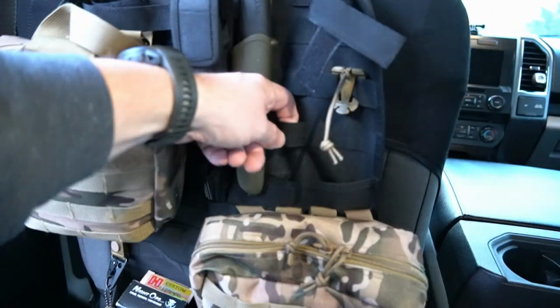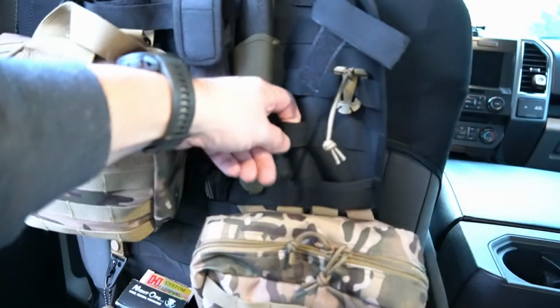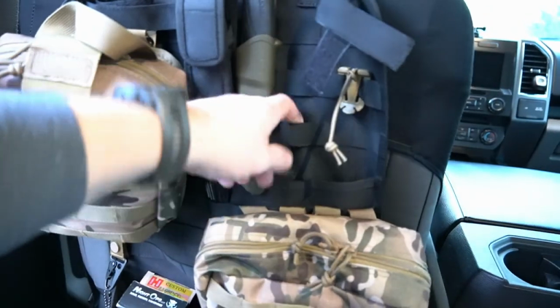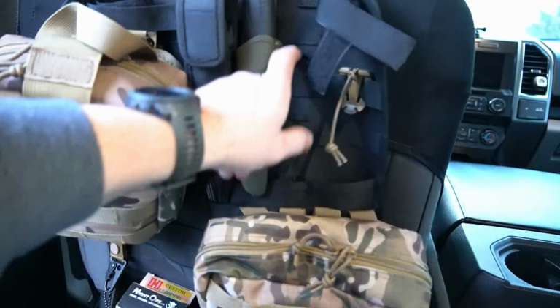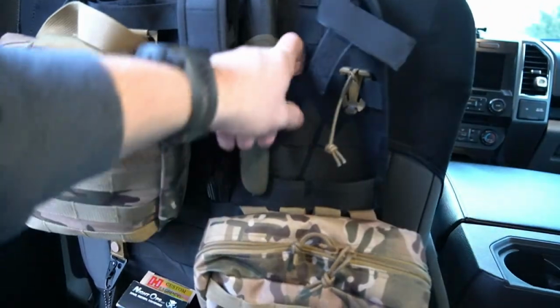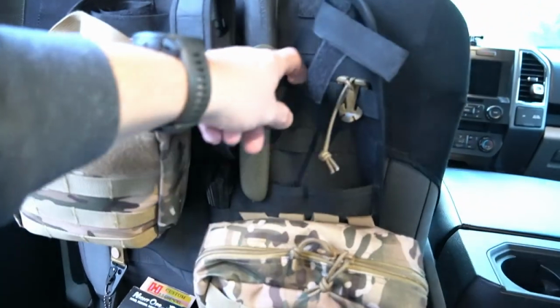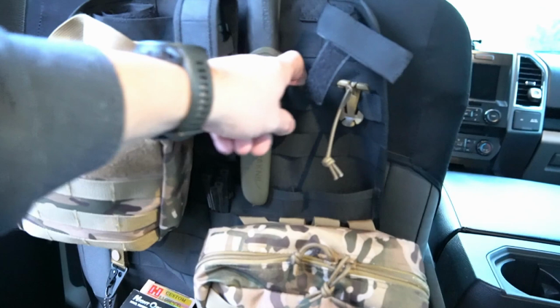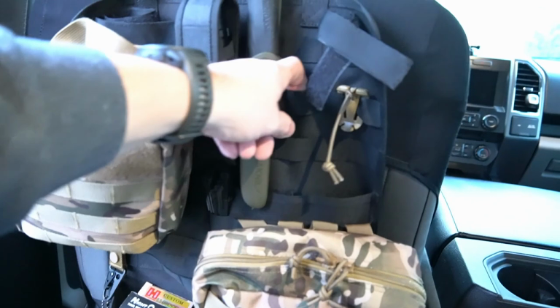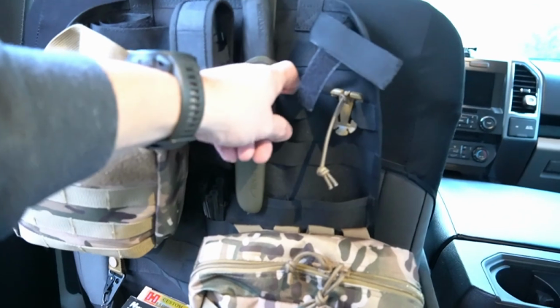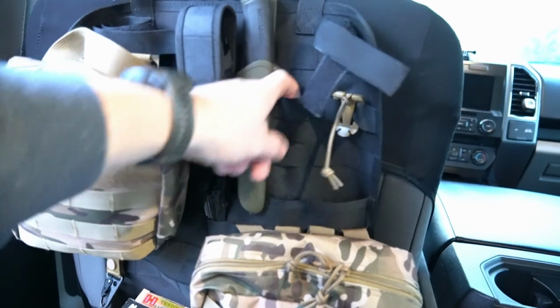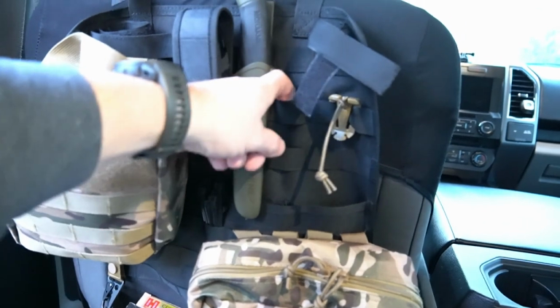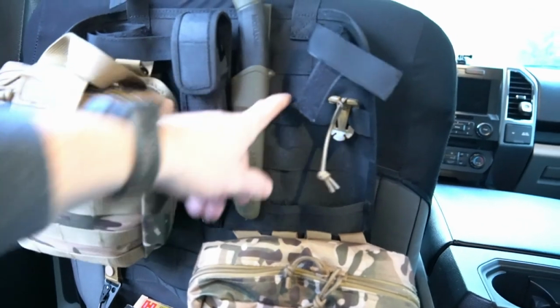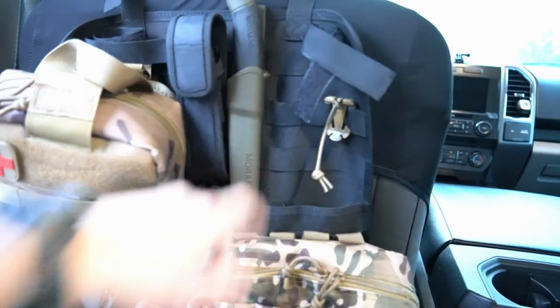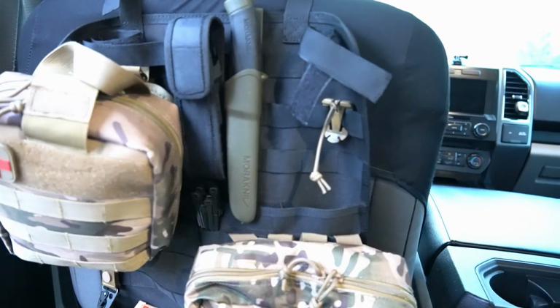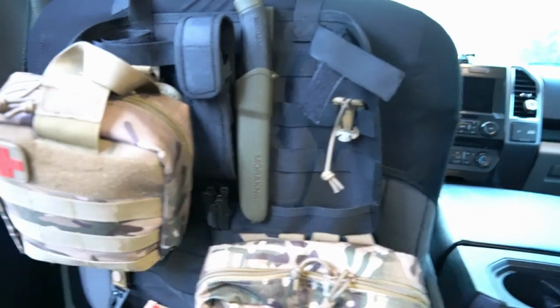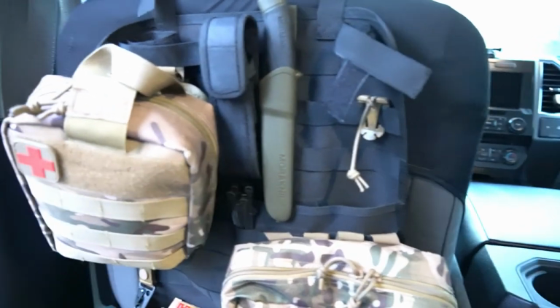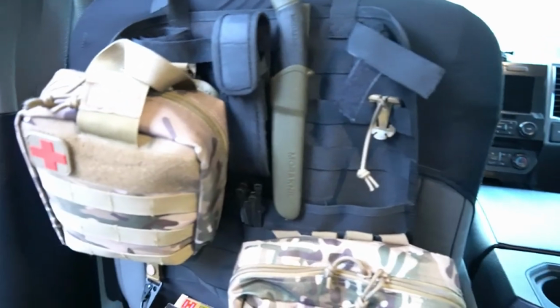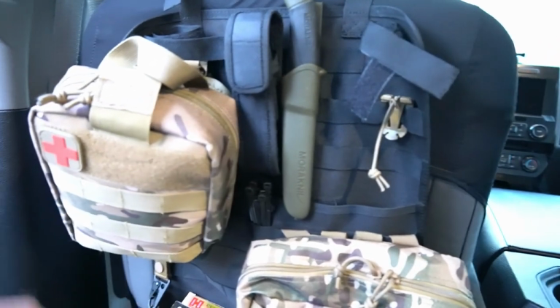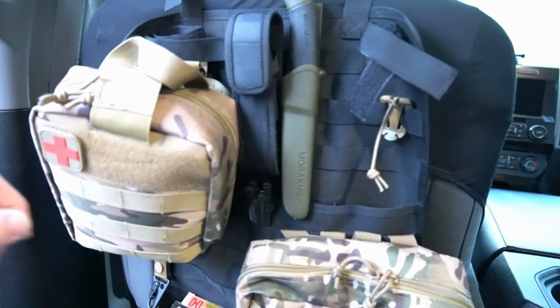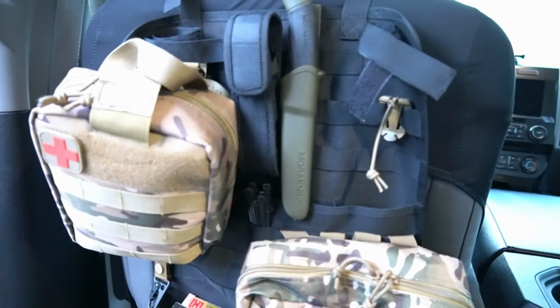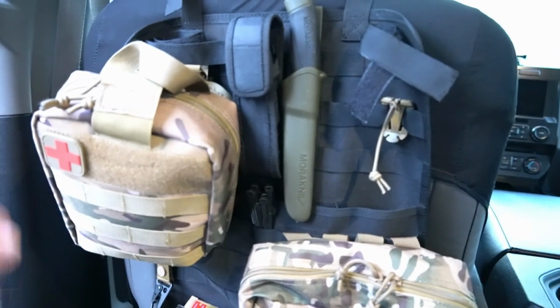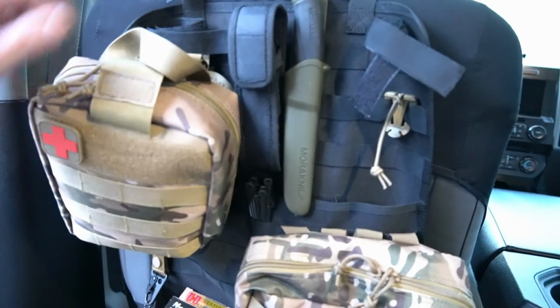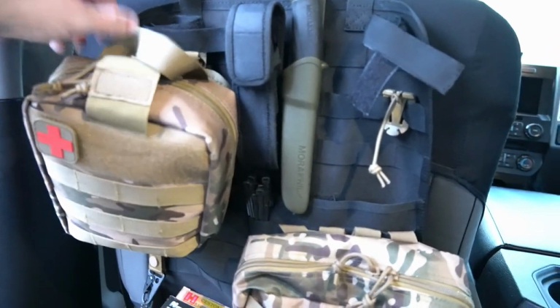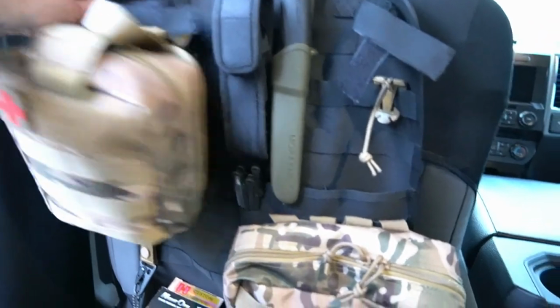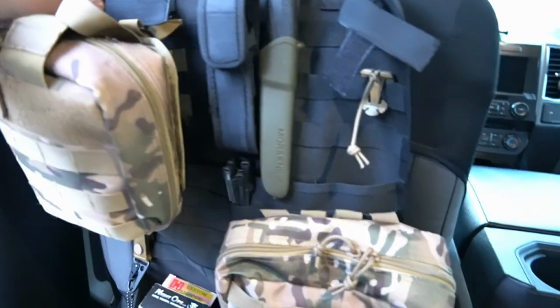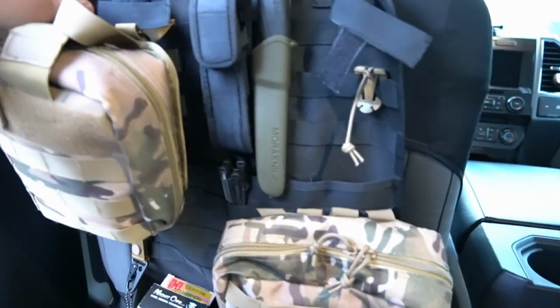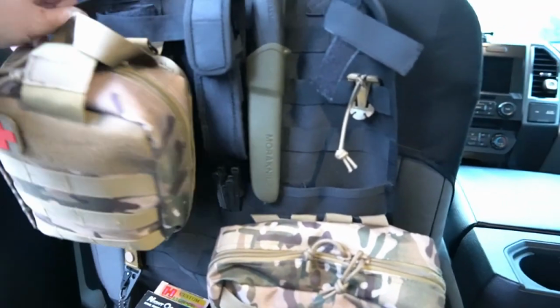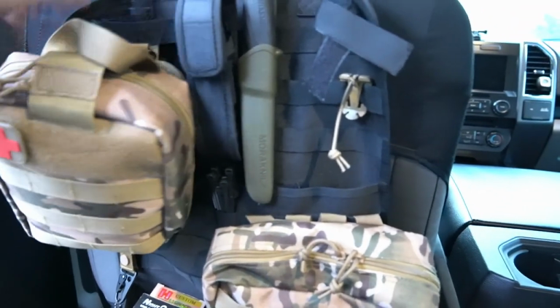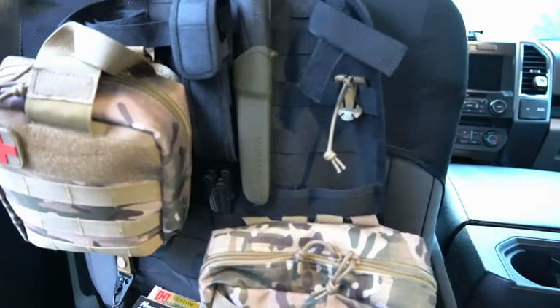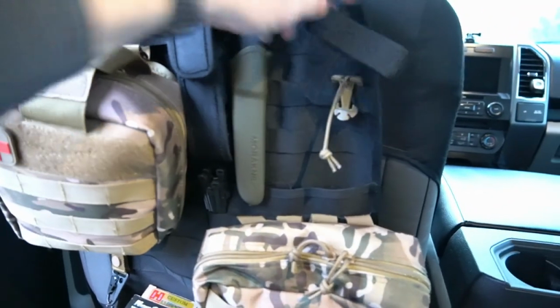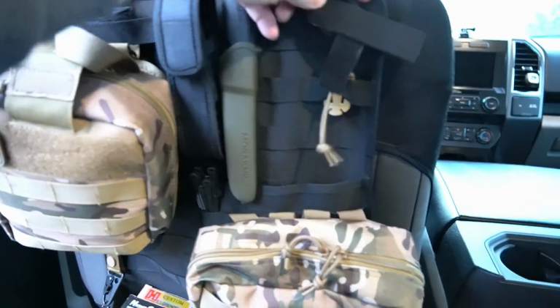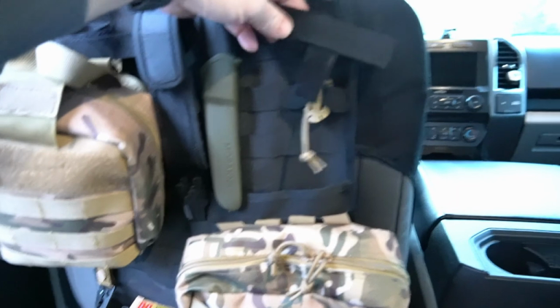You can see here it's just got all these MOLLE loops on it, so it's really functional, really versatile. You can set it up exactly how you want it.